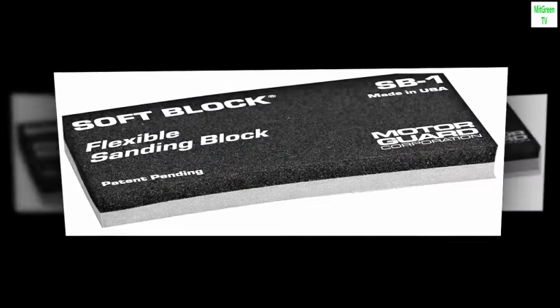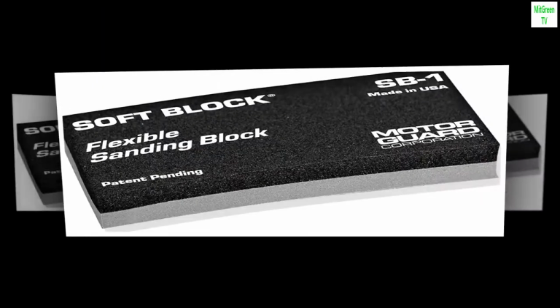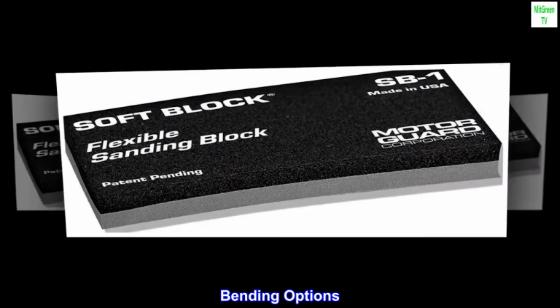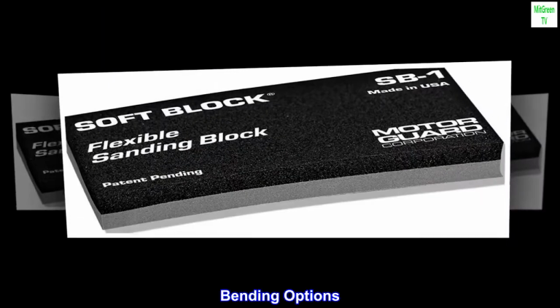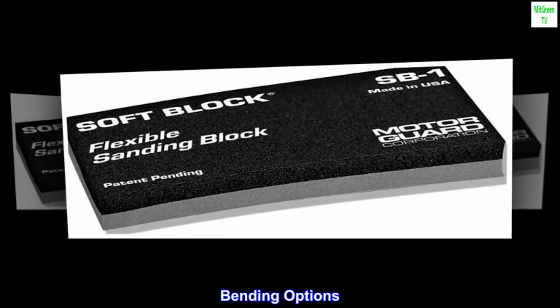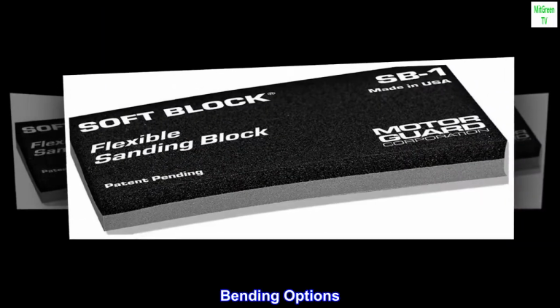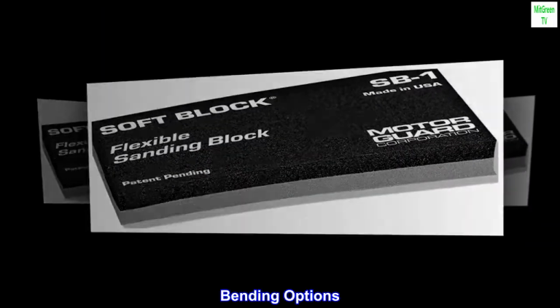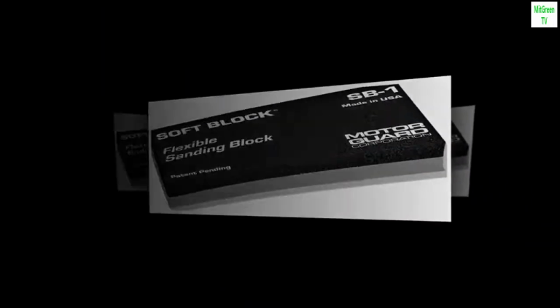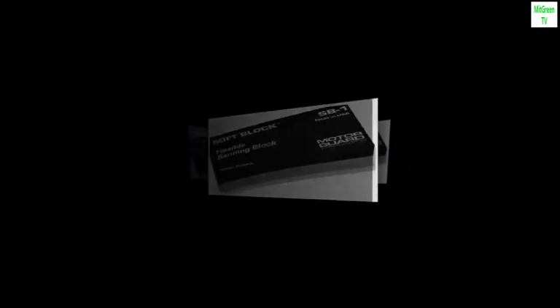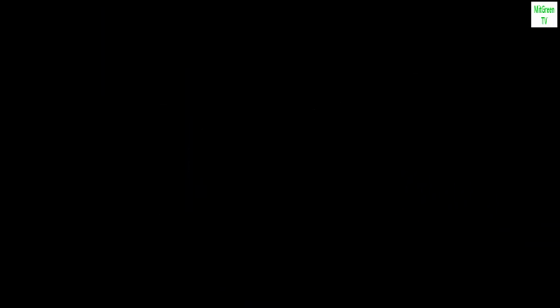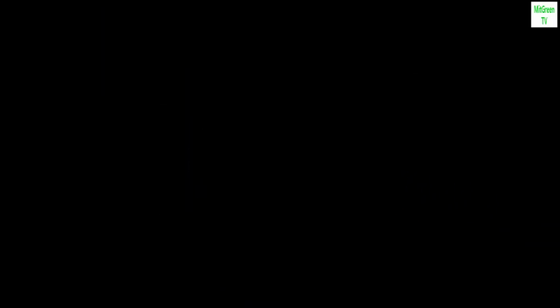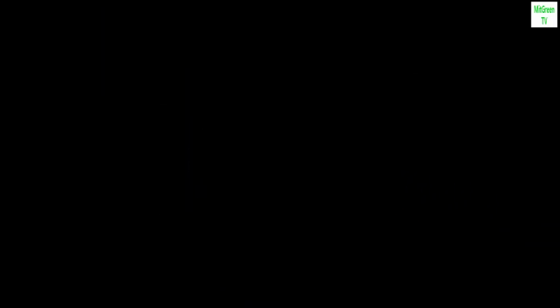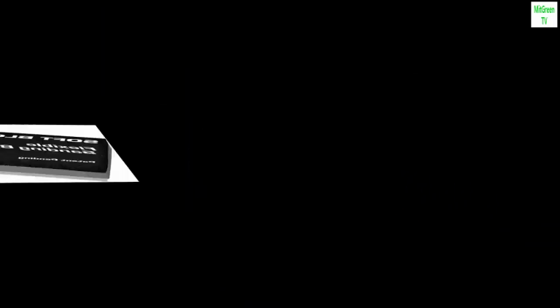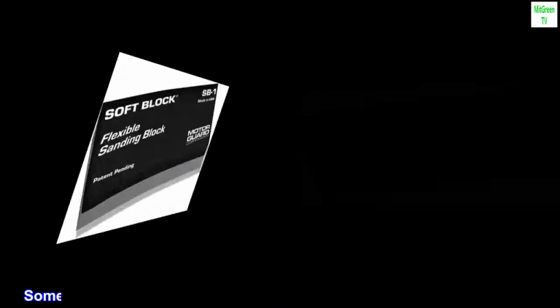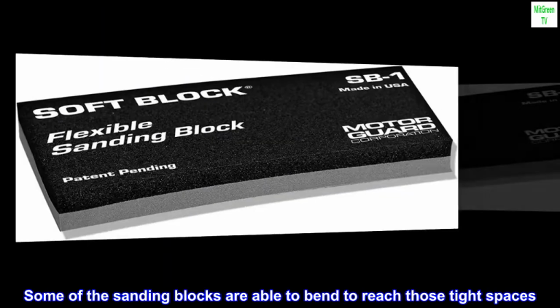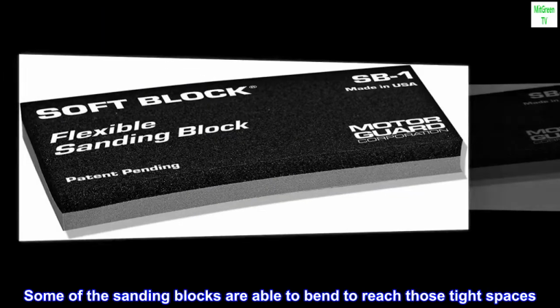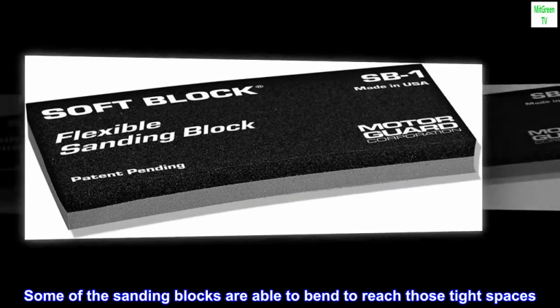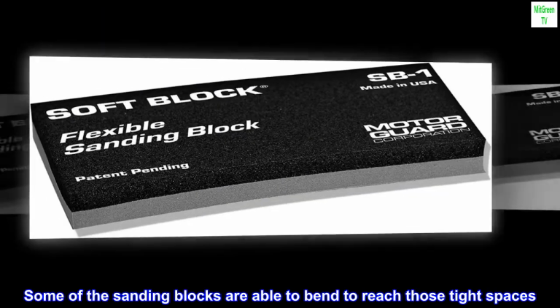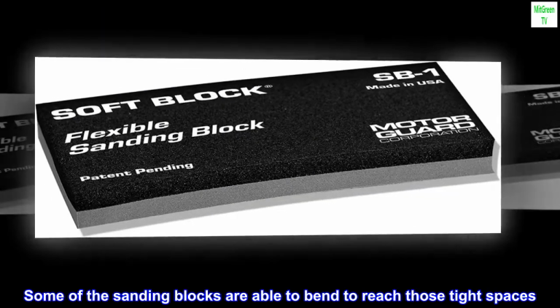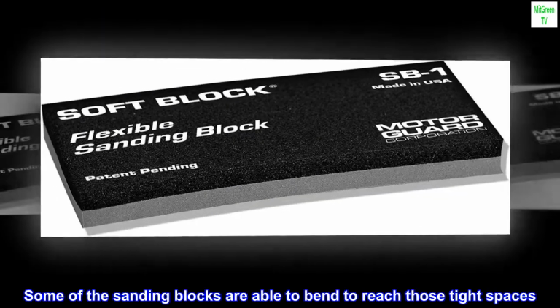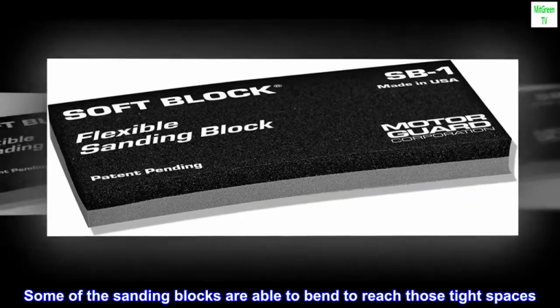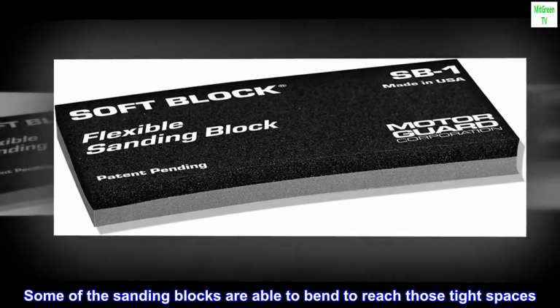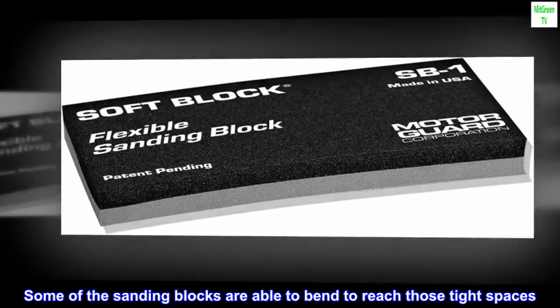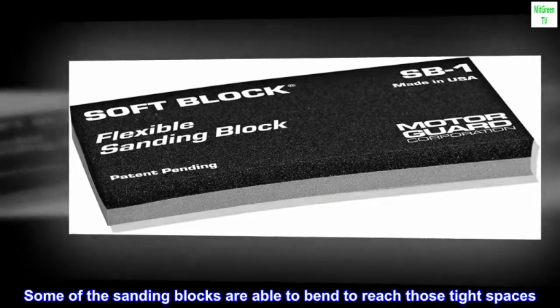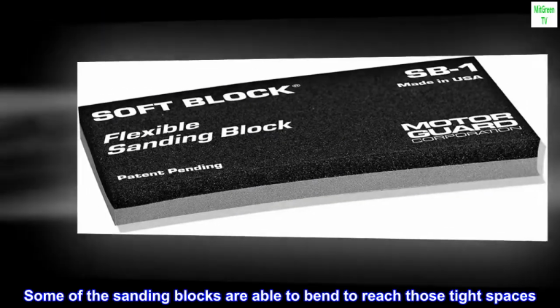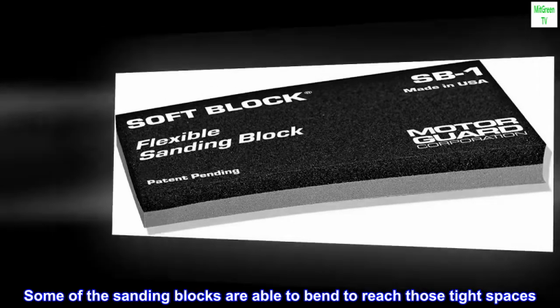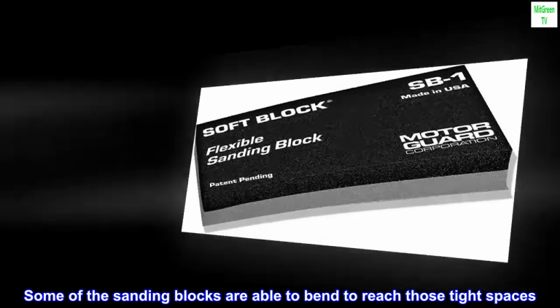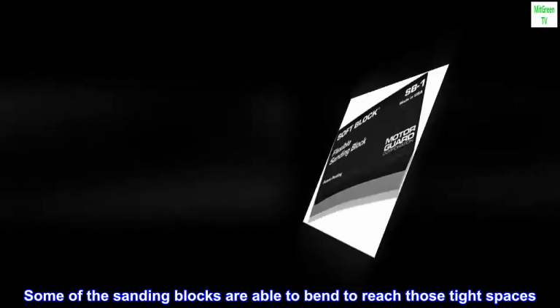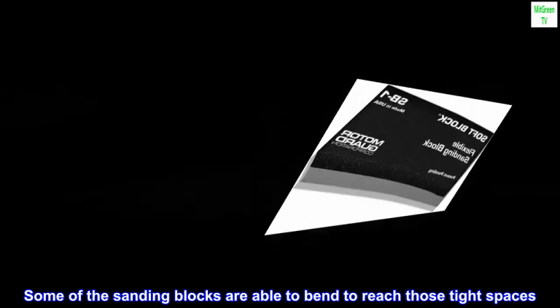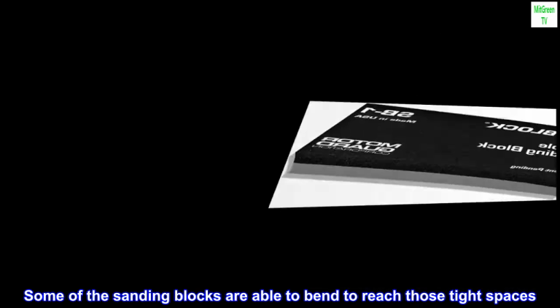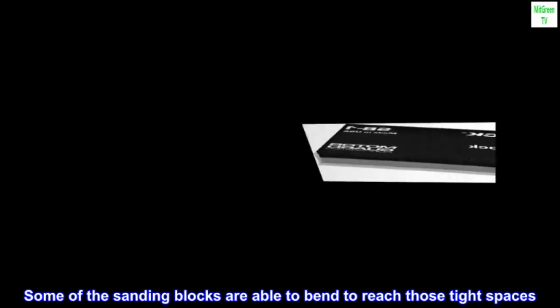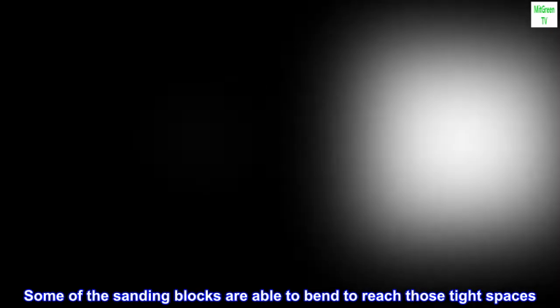Bending options: some of the sanding blocks are able to bend to reach those tight spaces.